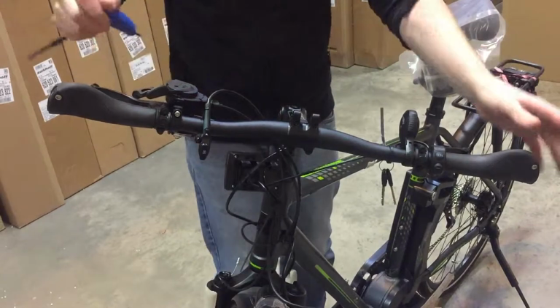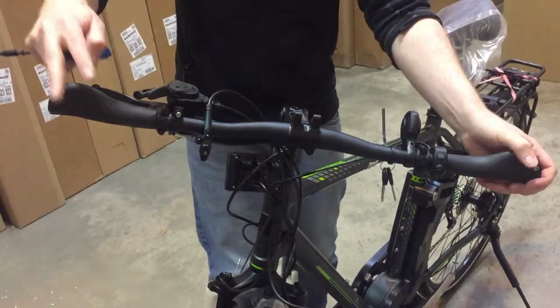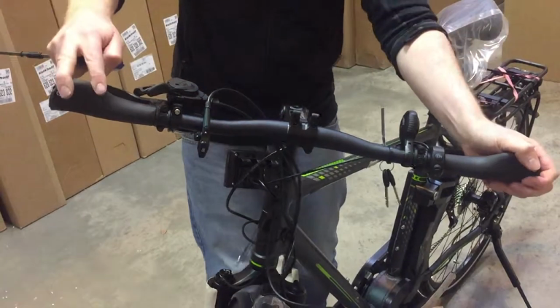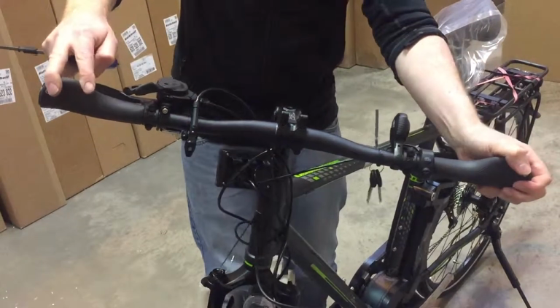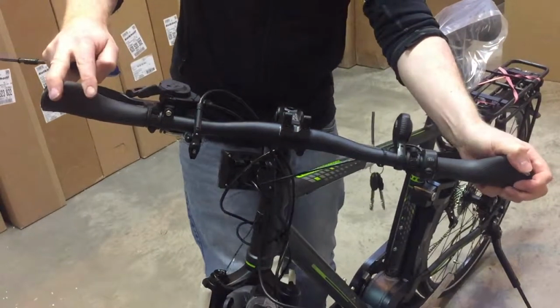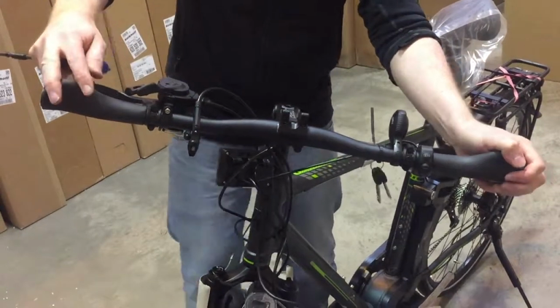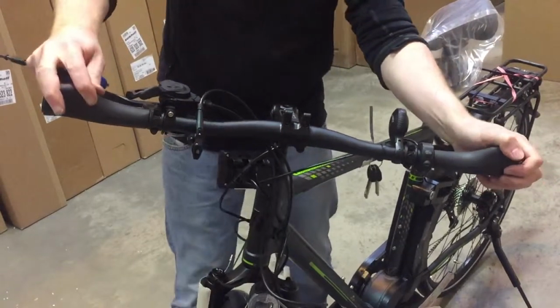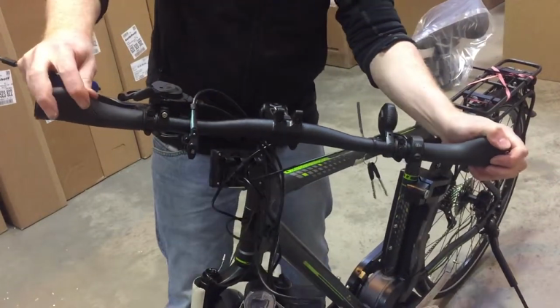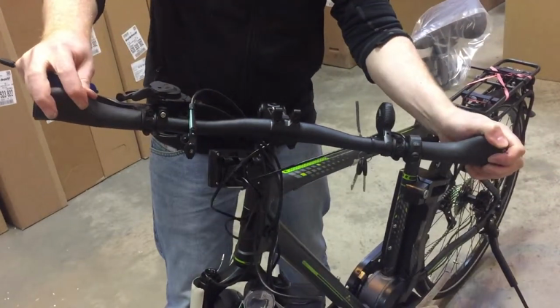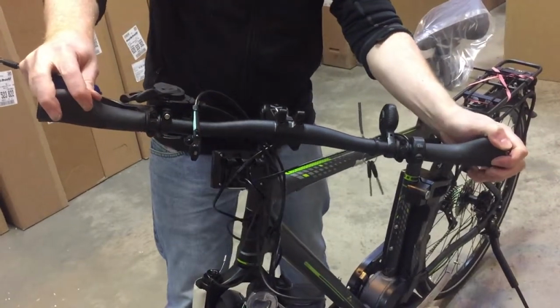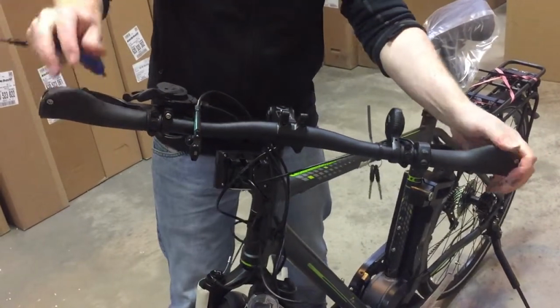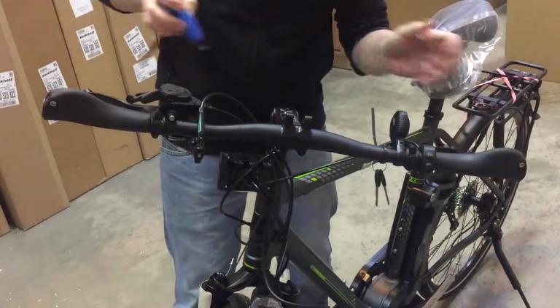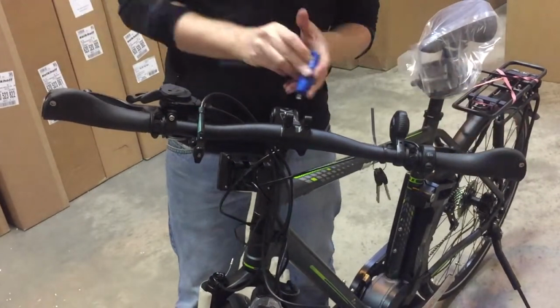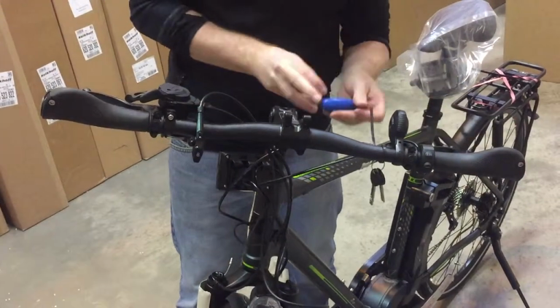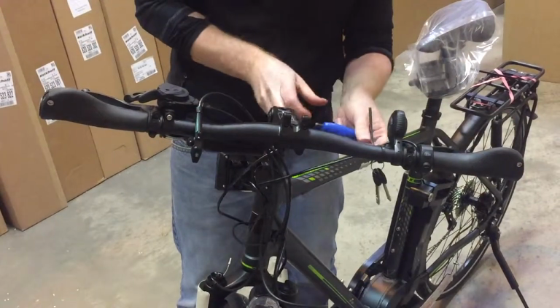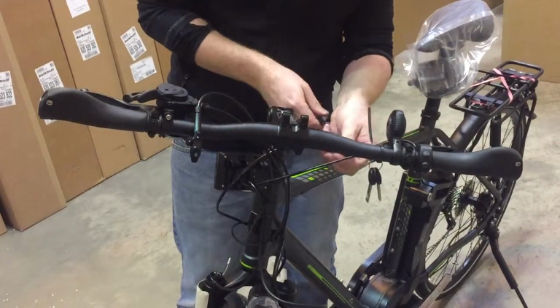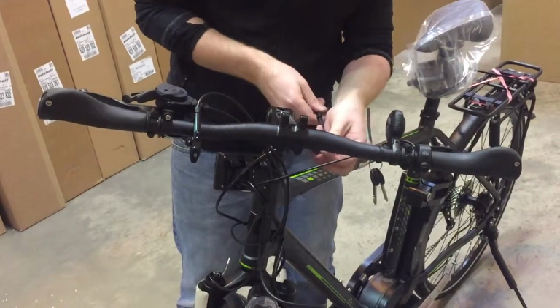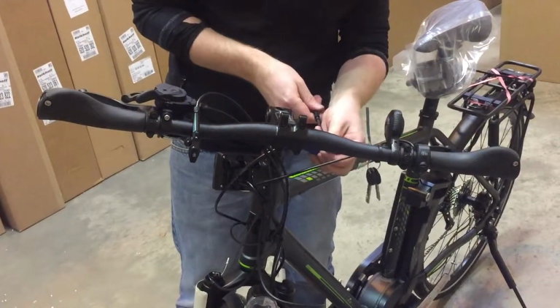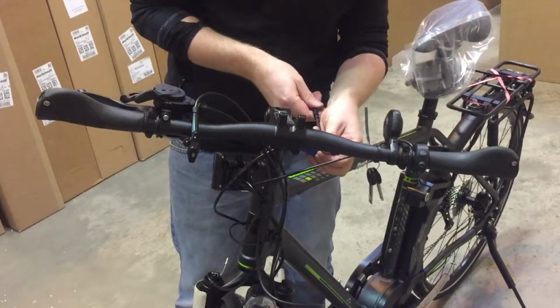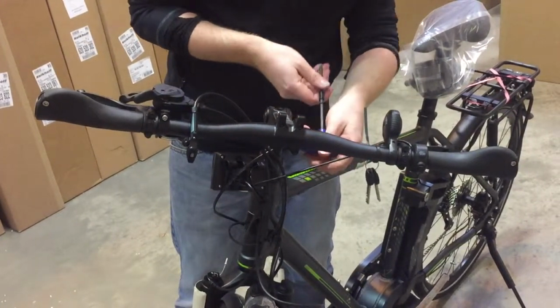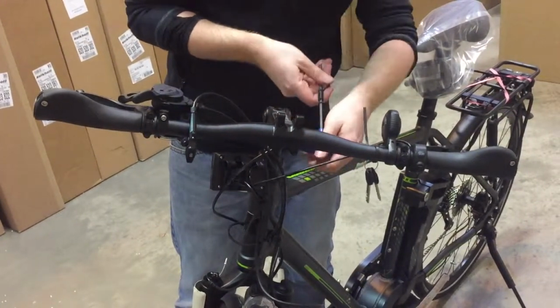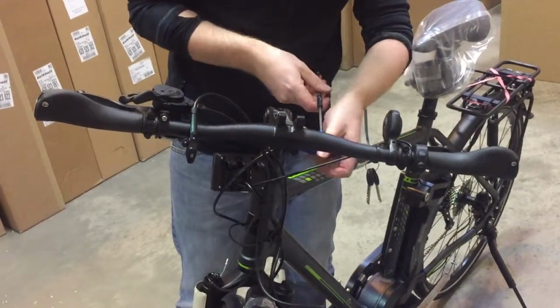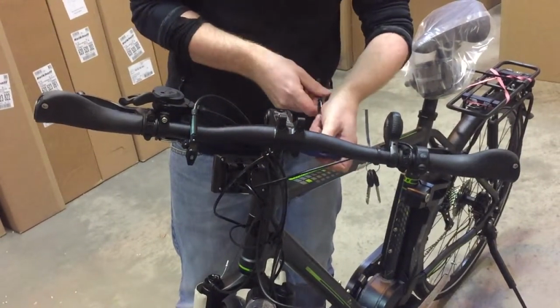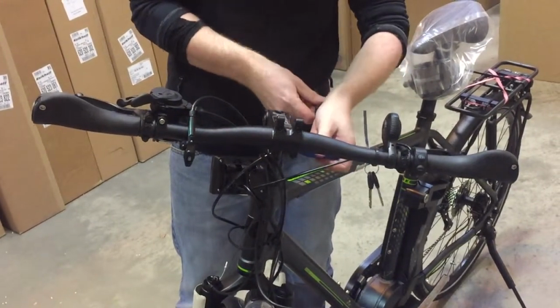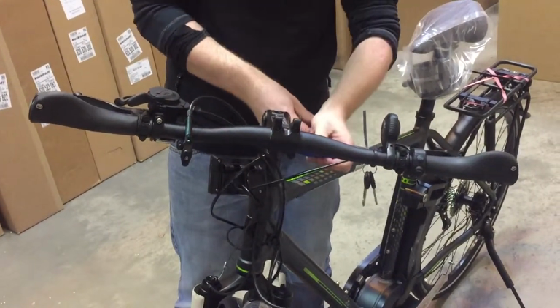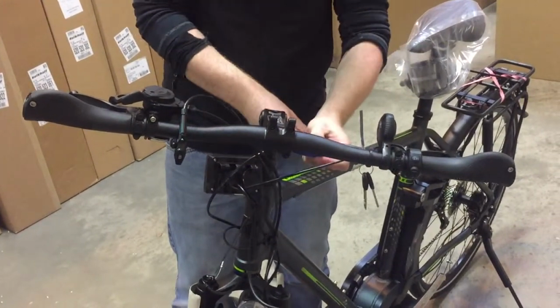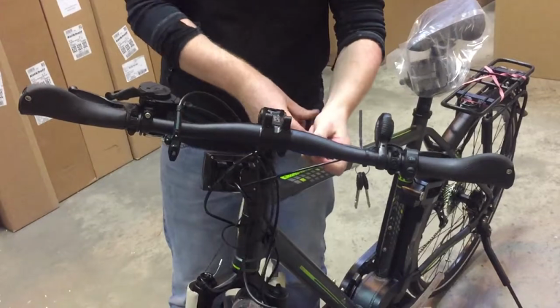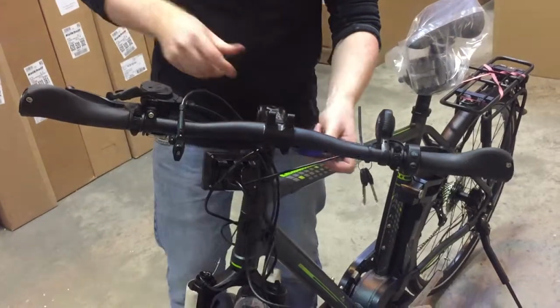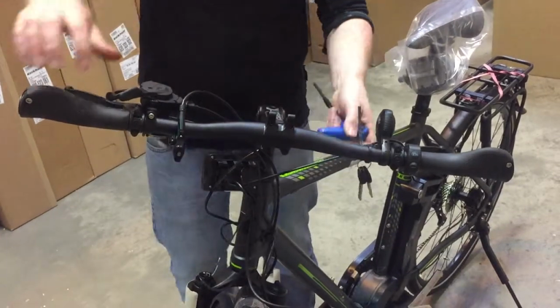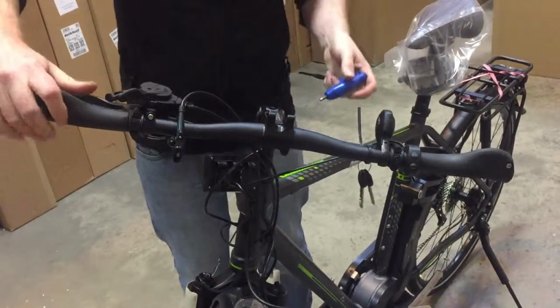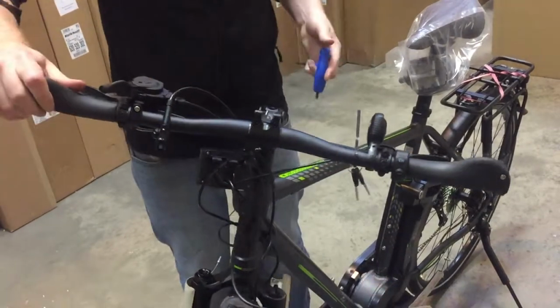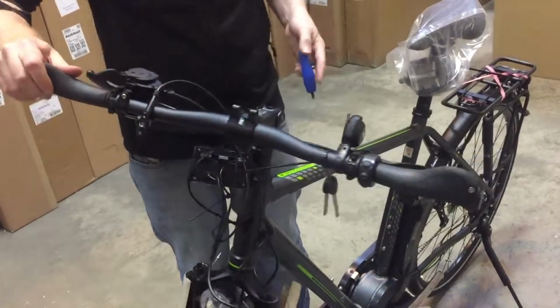Tighten it up. Make sure it's nice and tight, and you're good to go.